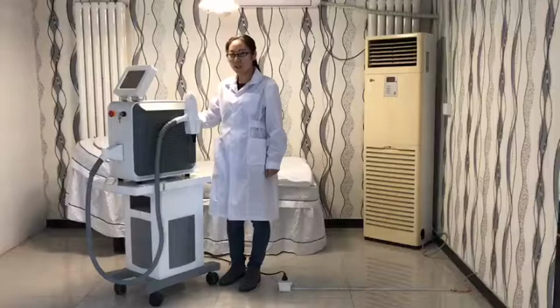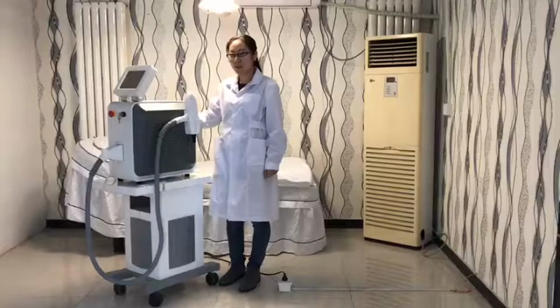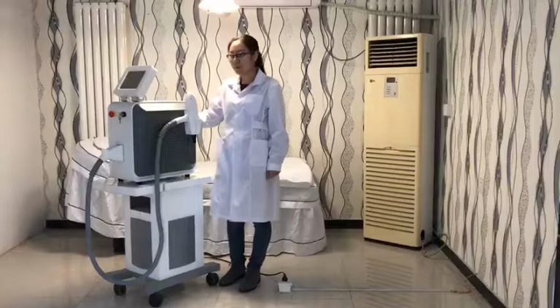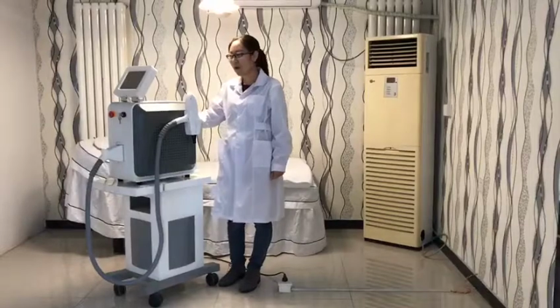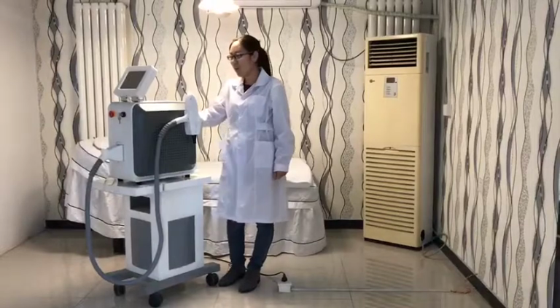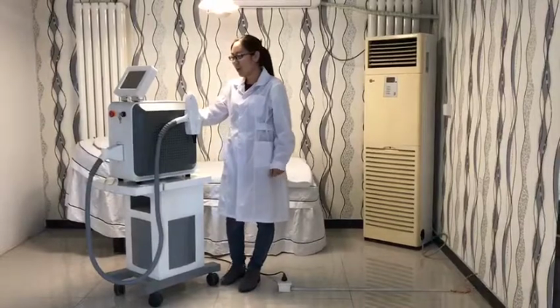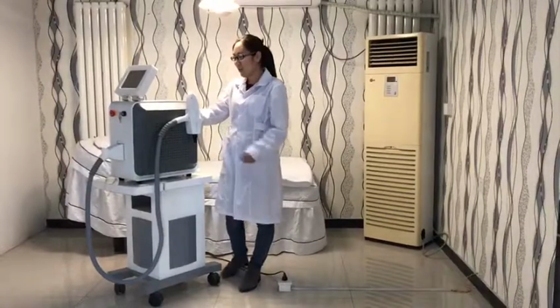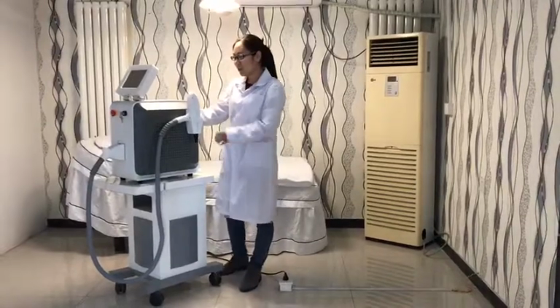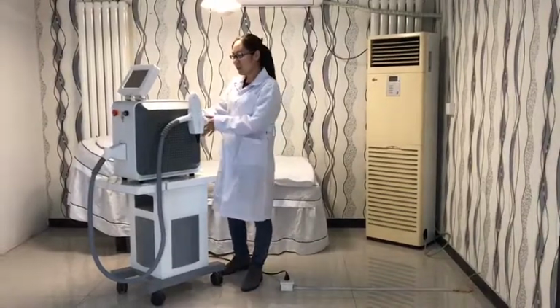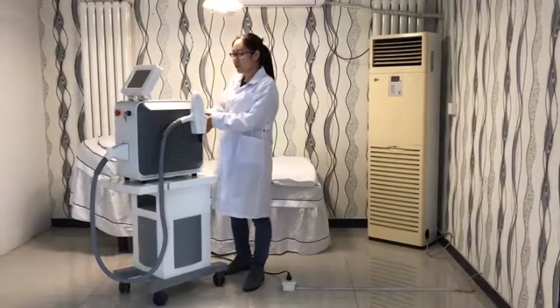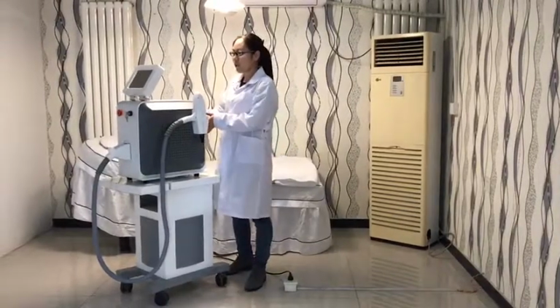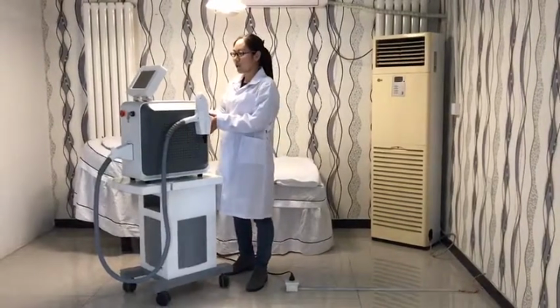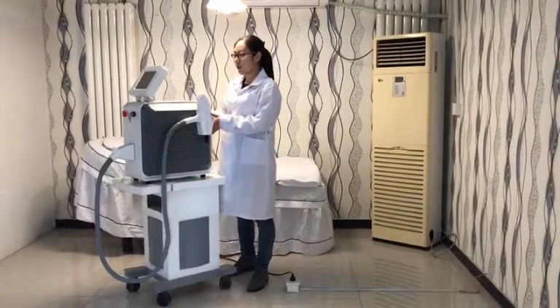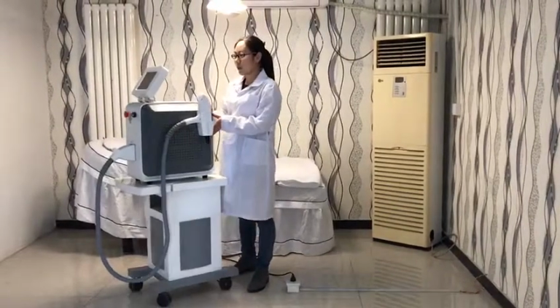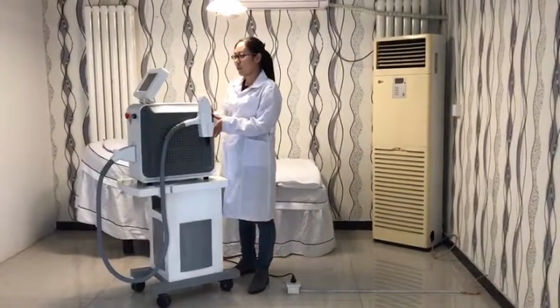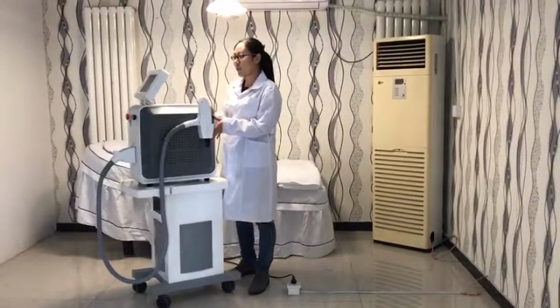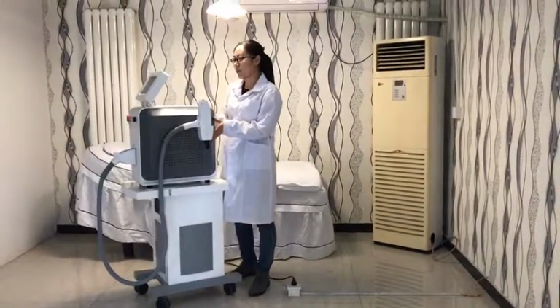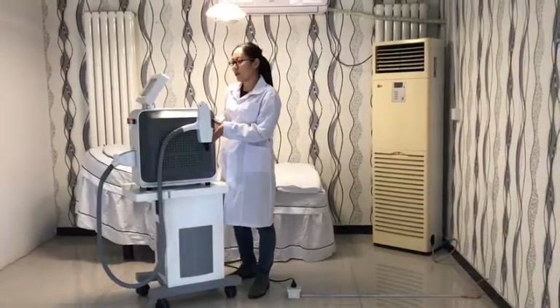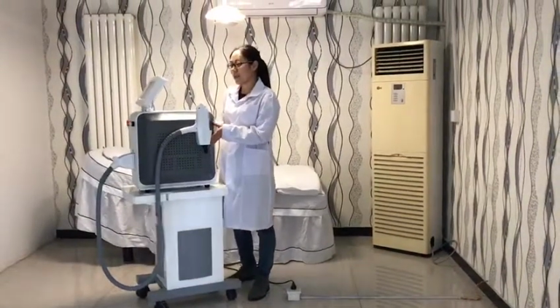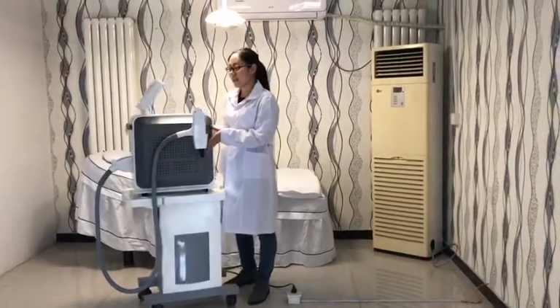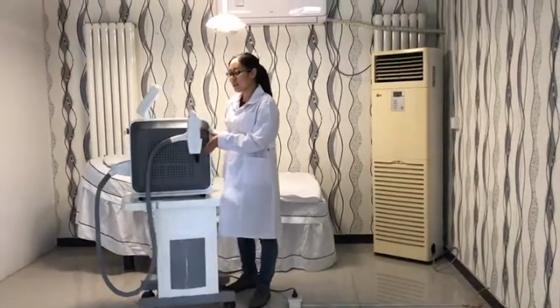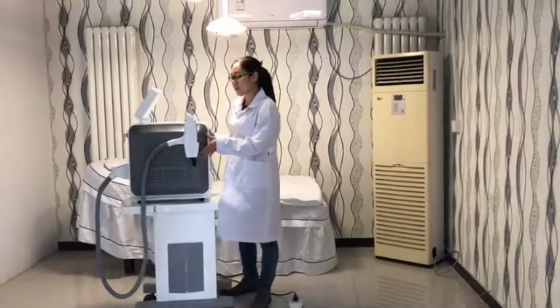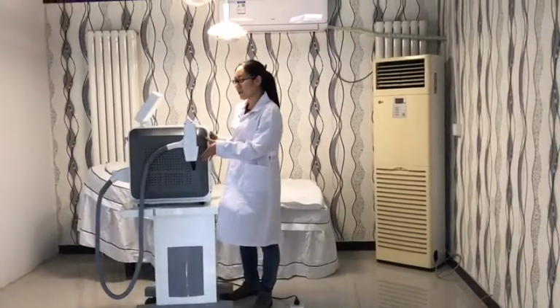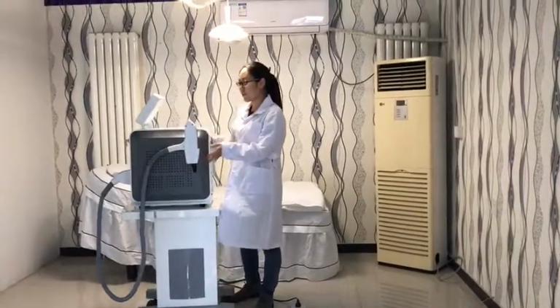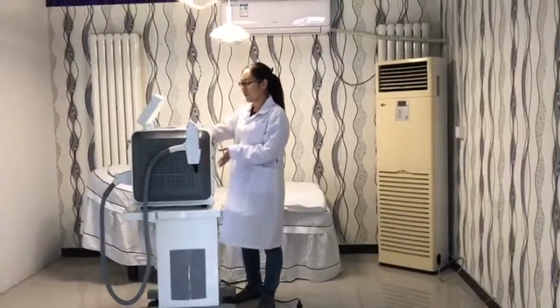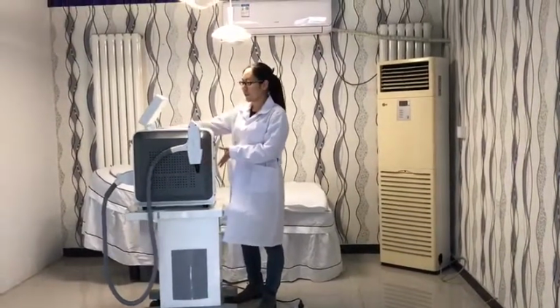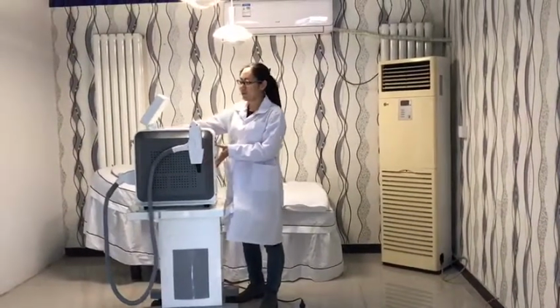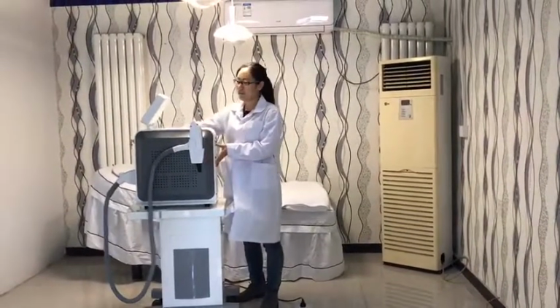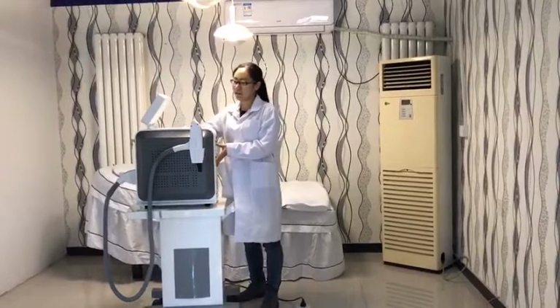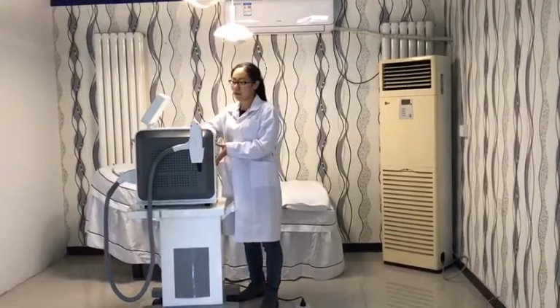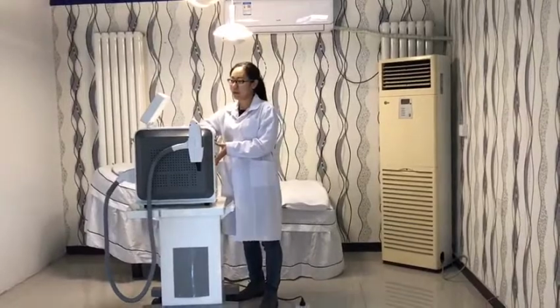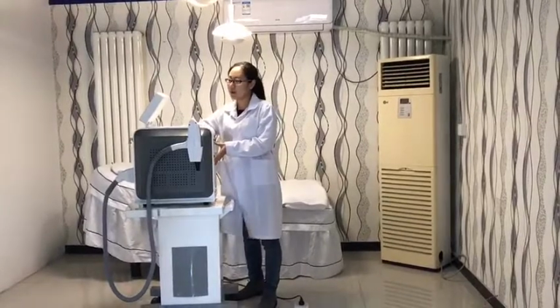Hello everyone, glad to introduce our portable NDR laser to you. Please see the appearance.